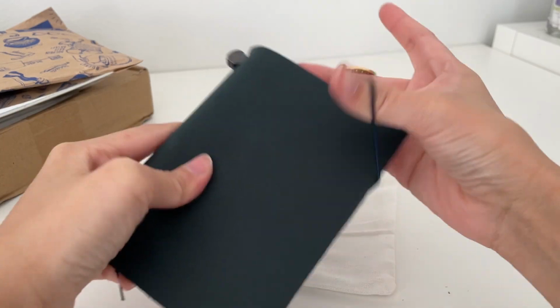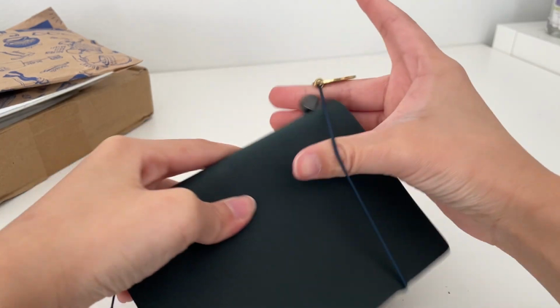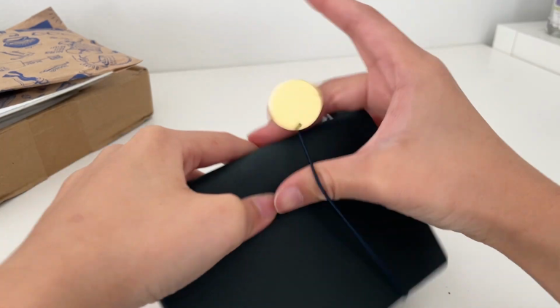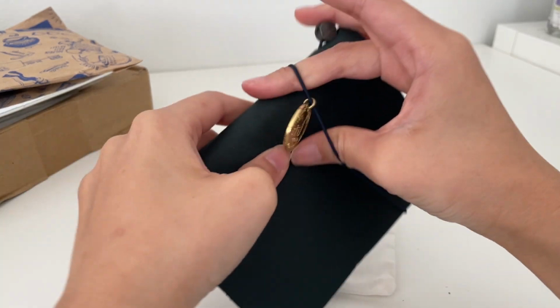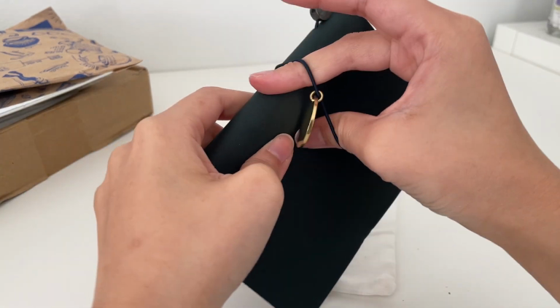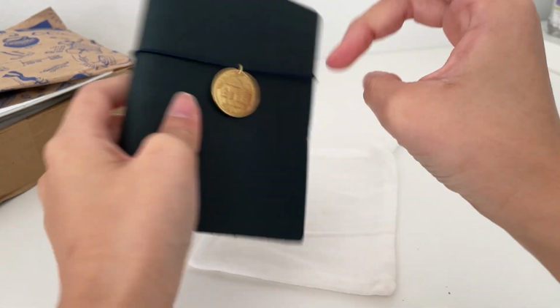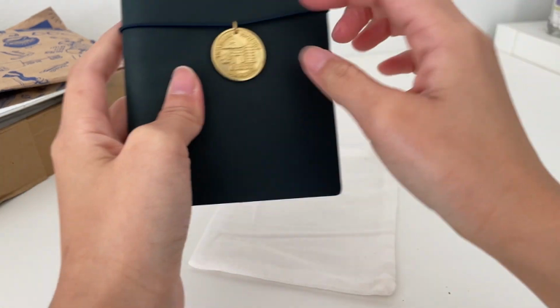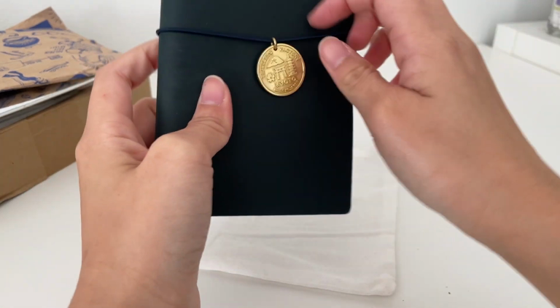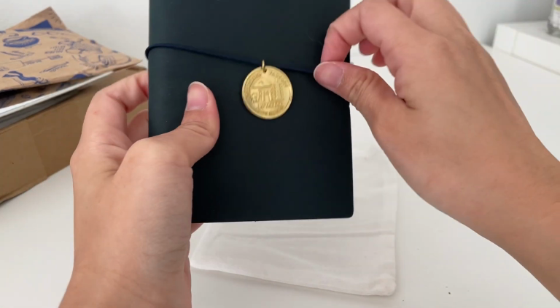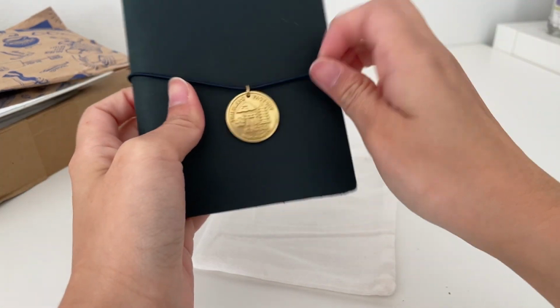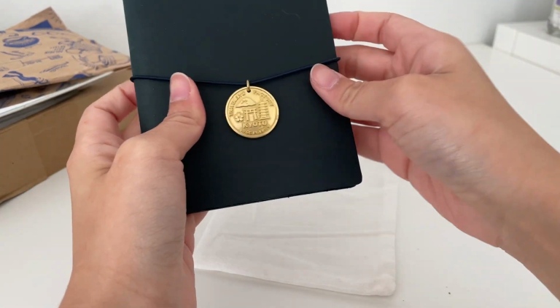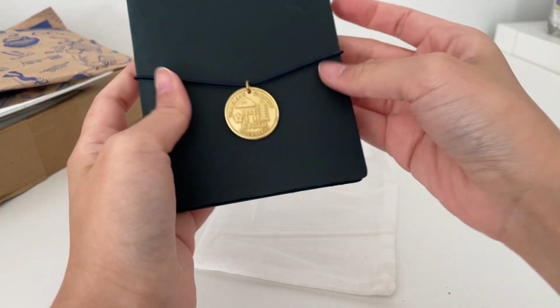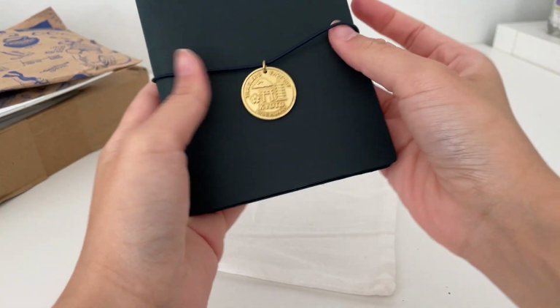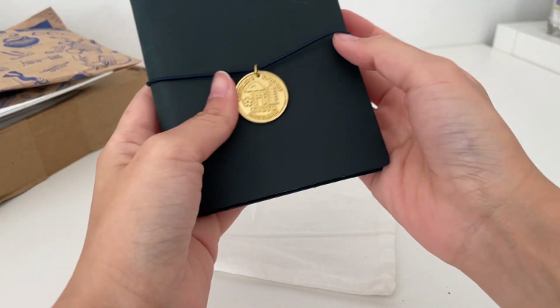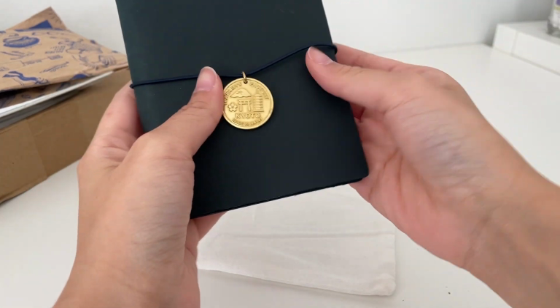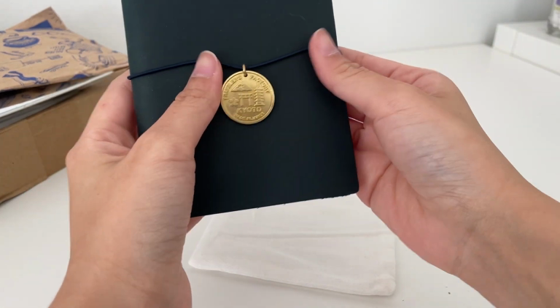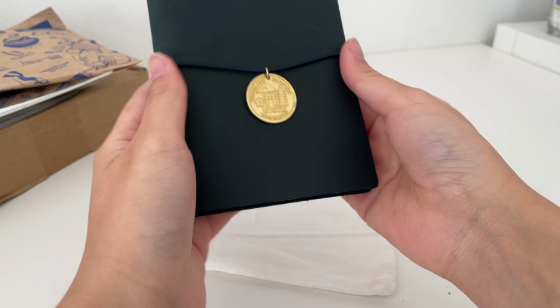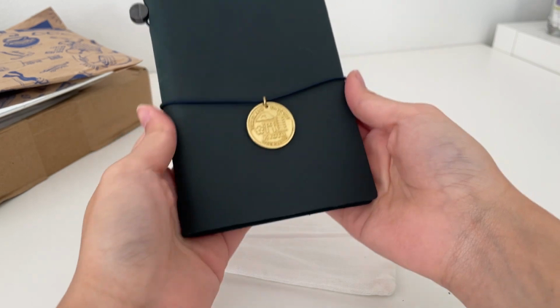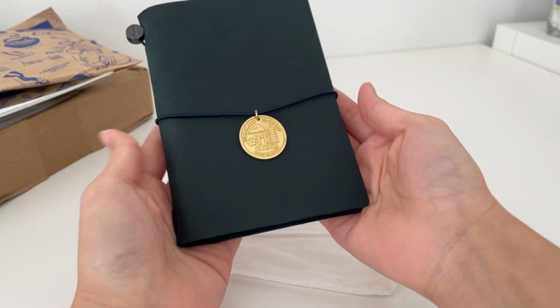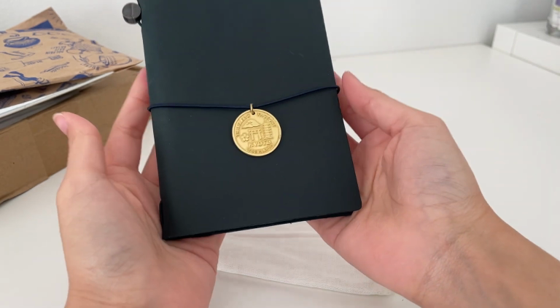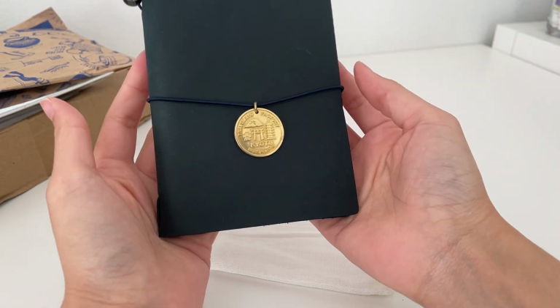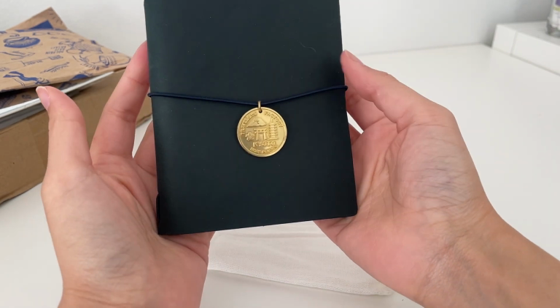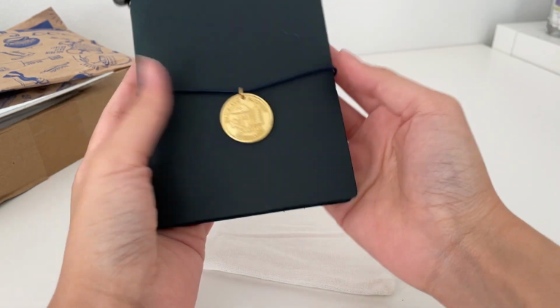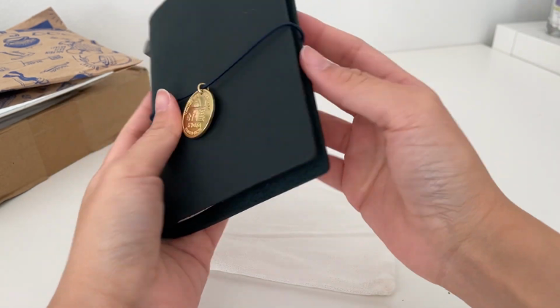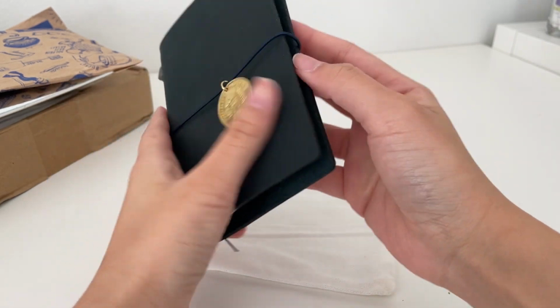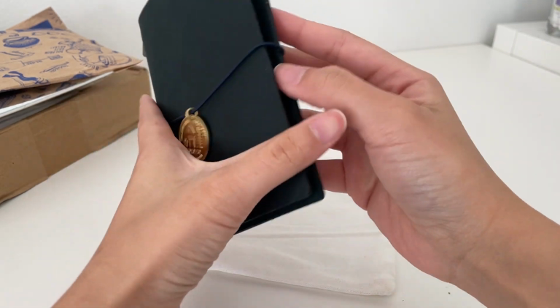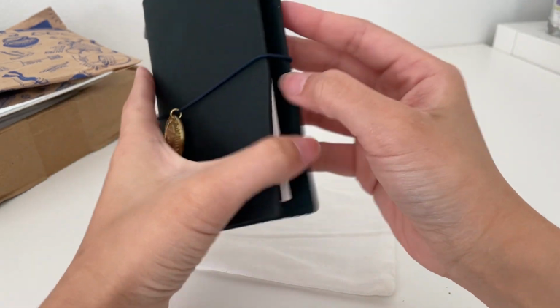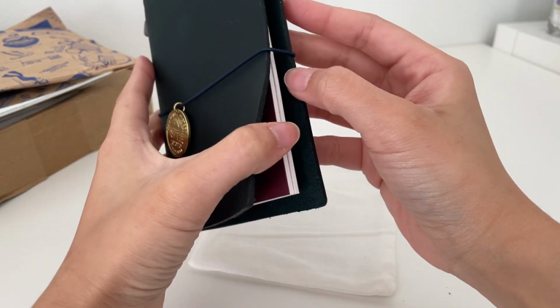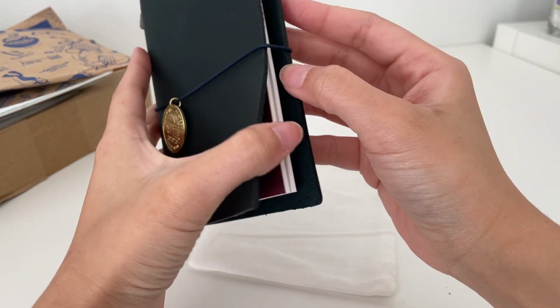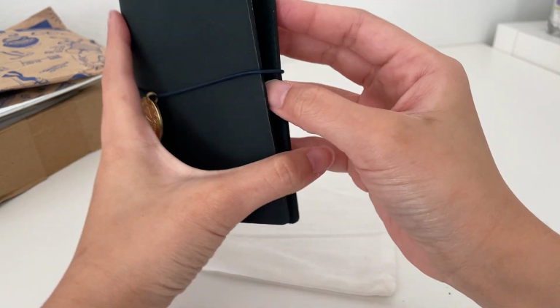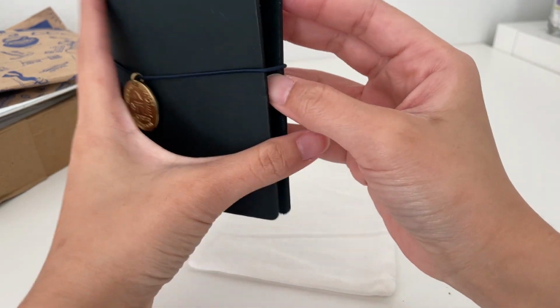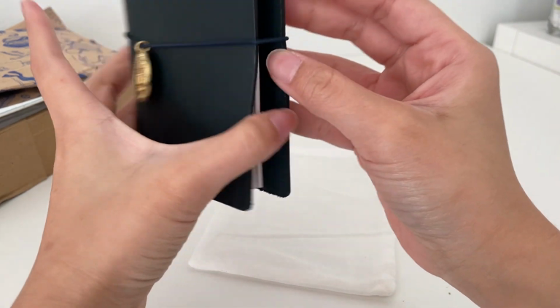I think I tied the elastic band a little too loosely, but that's okay because I think this little guy is gonna get quite chunky.